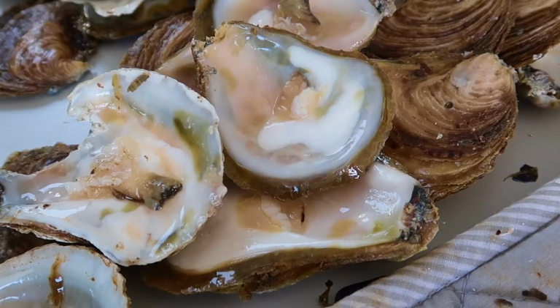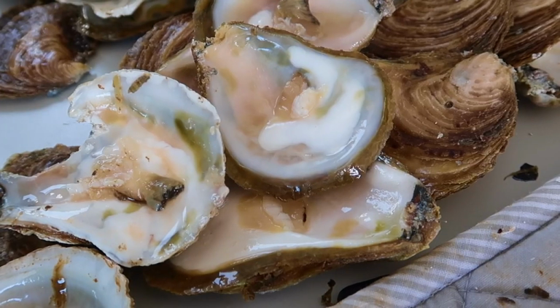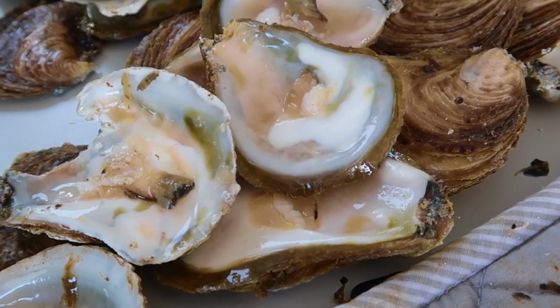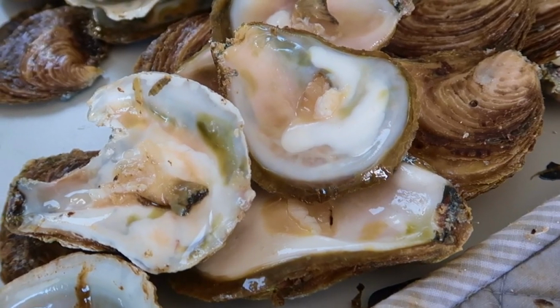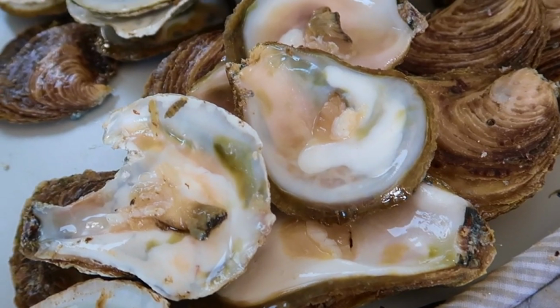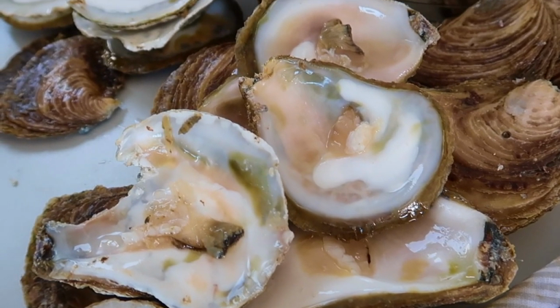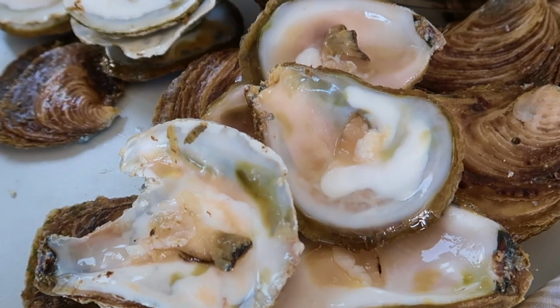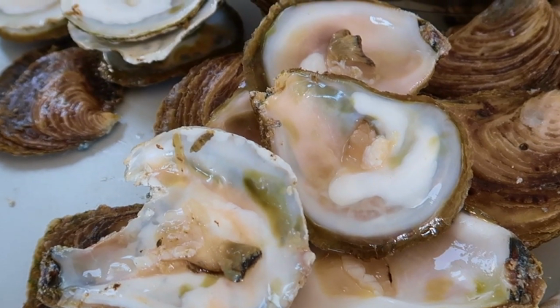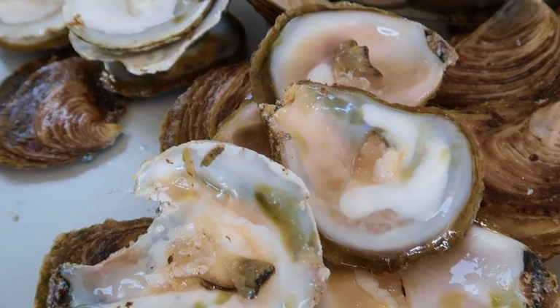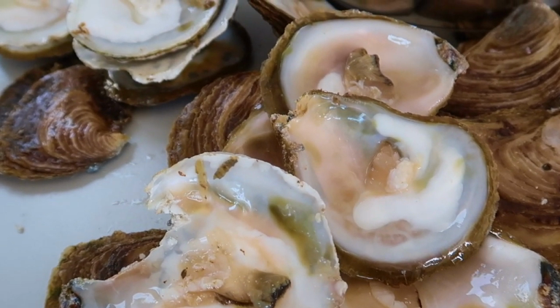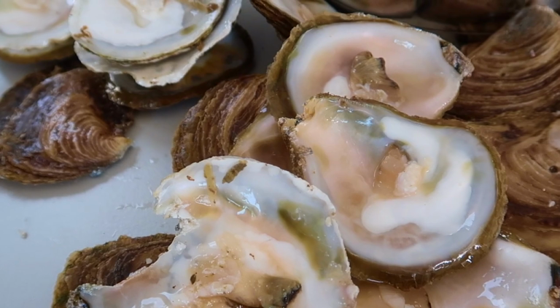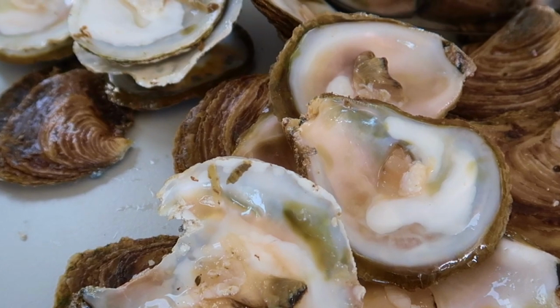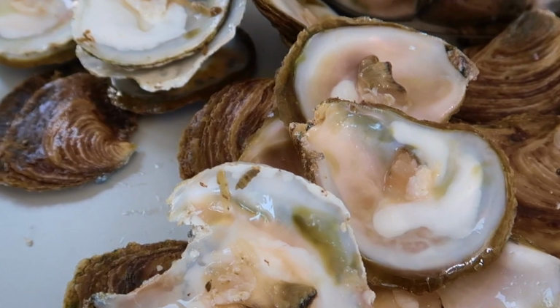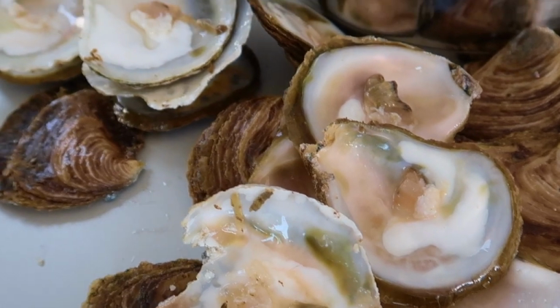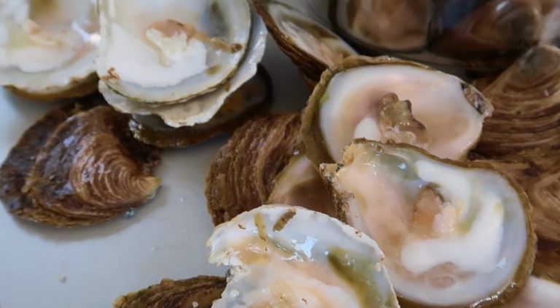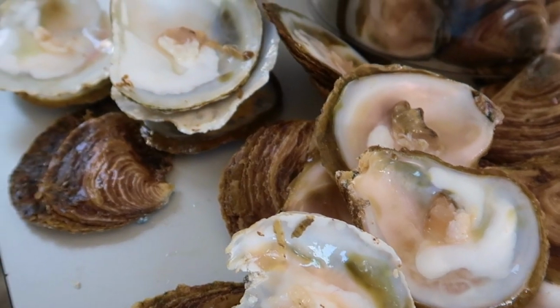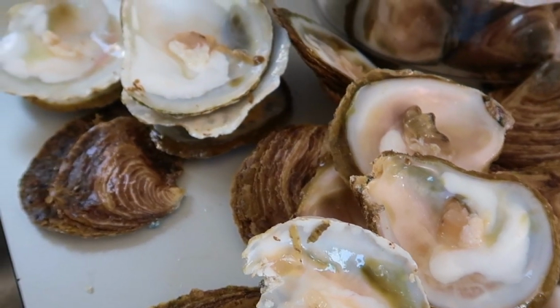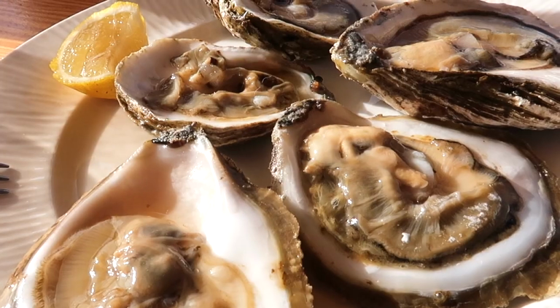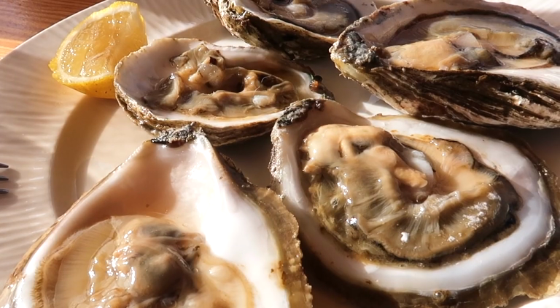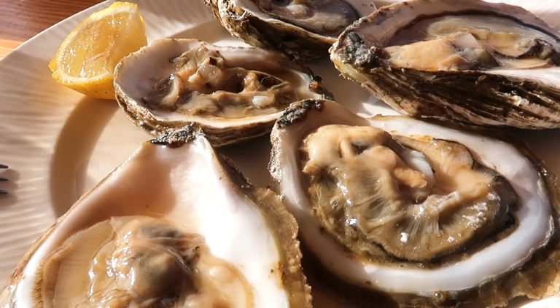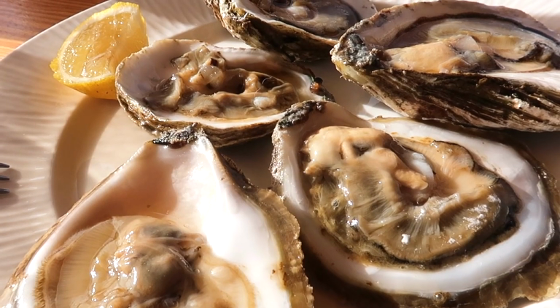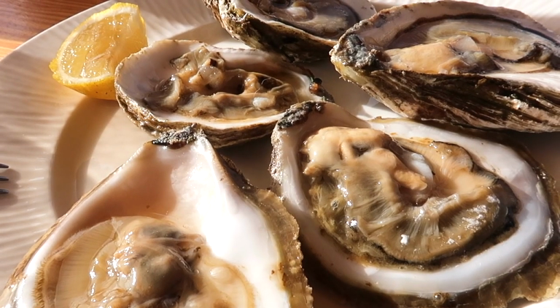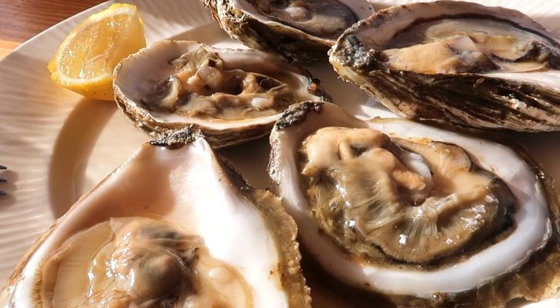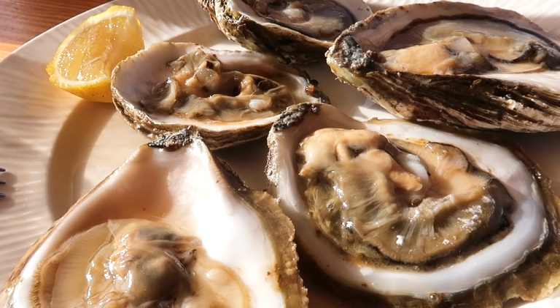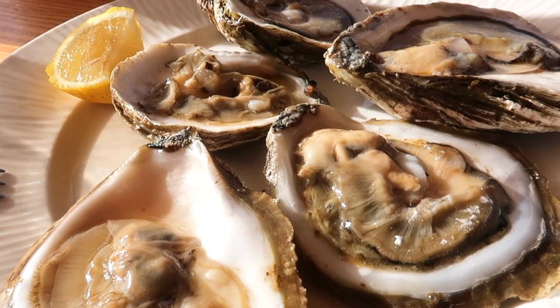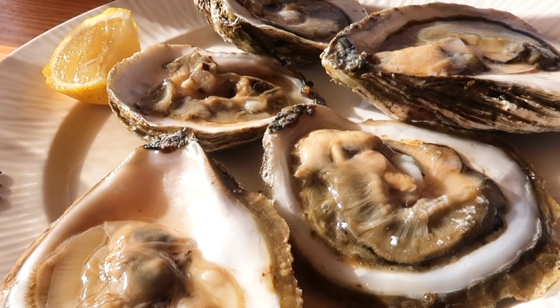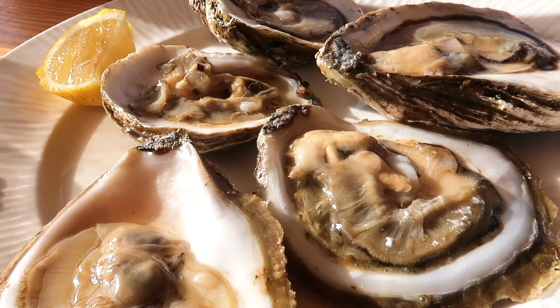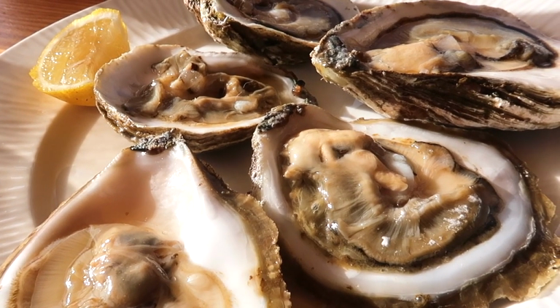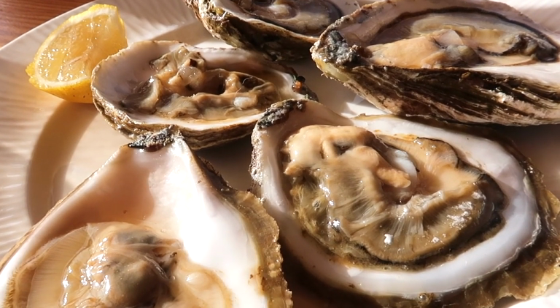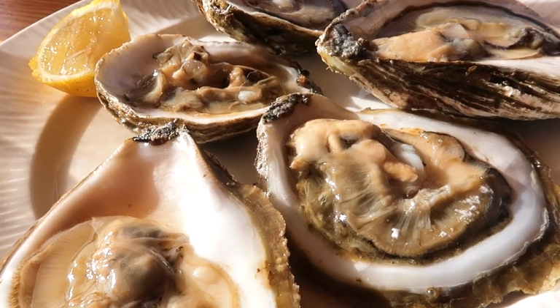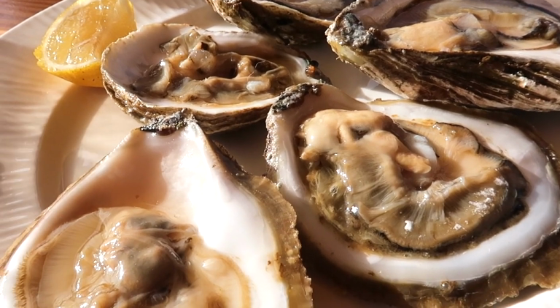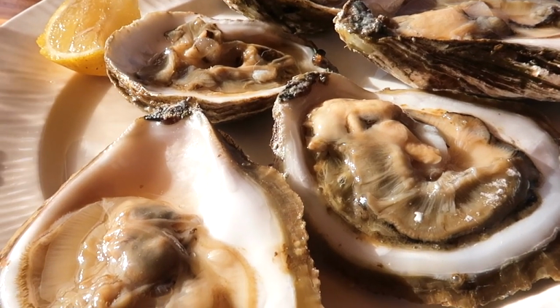The result of the oysters speaks for itself. The quality is summed up in Shireen's expressions.